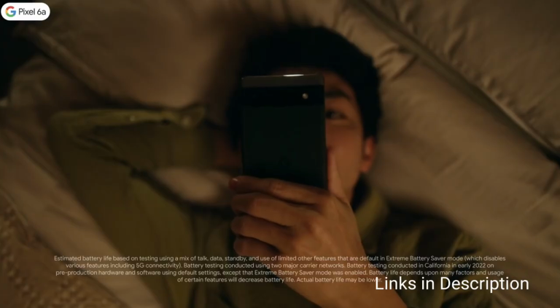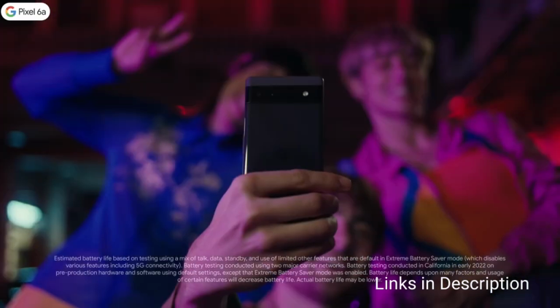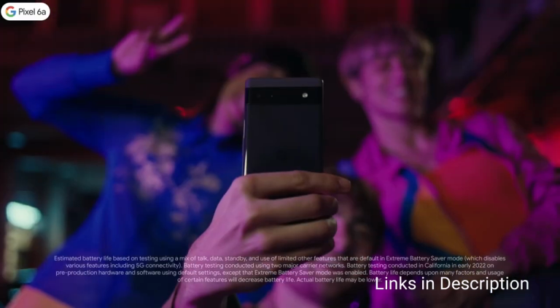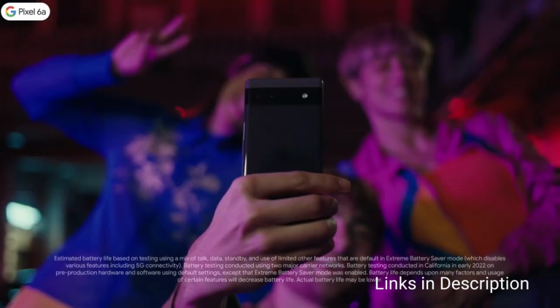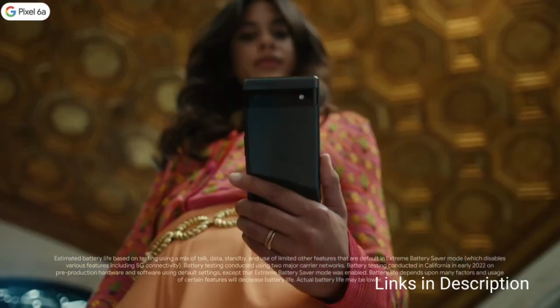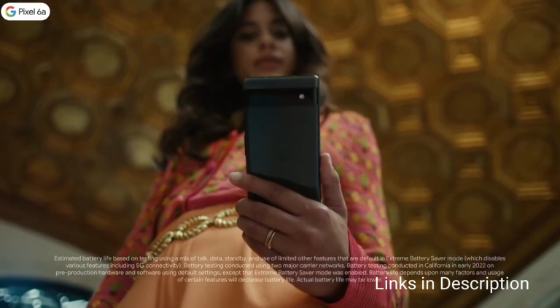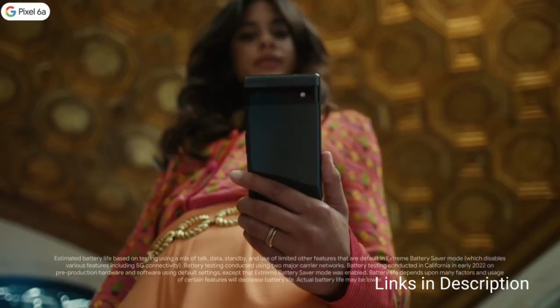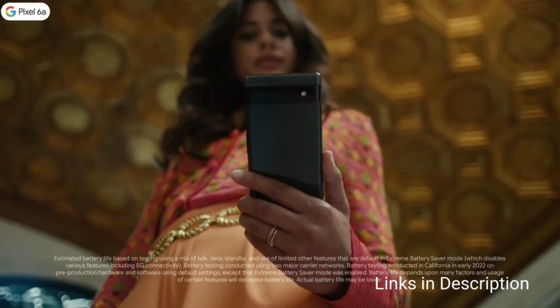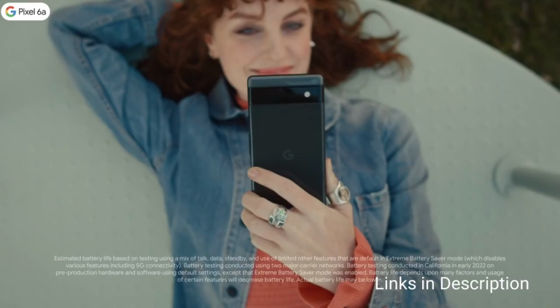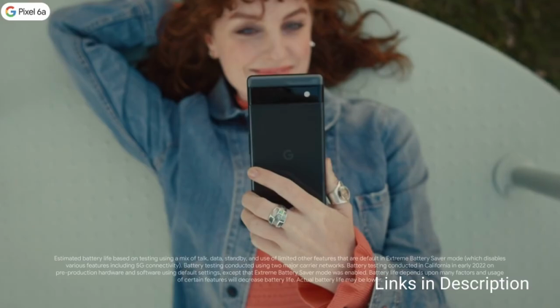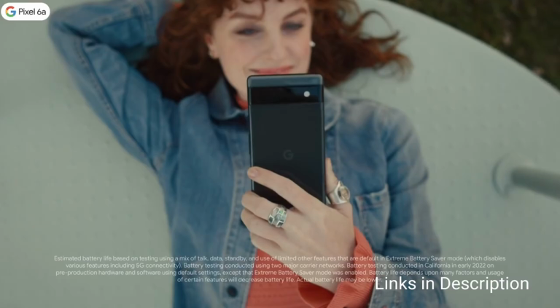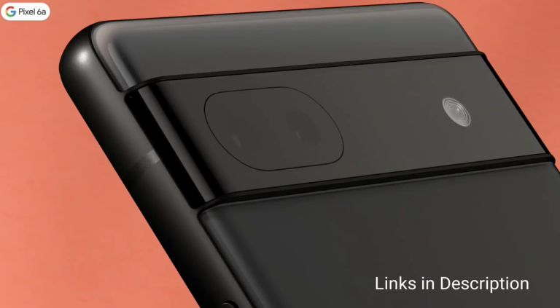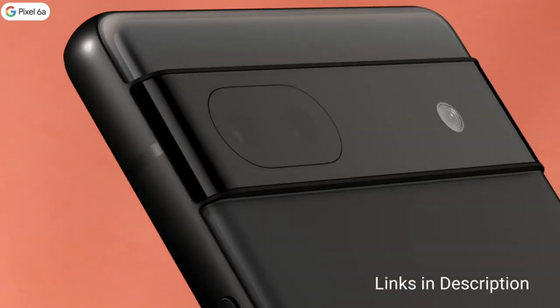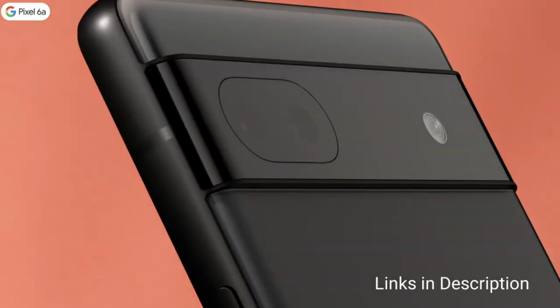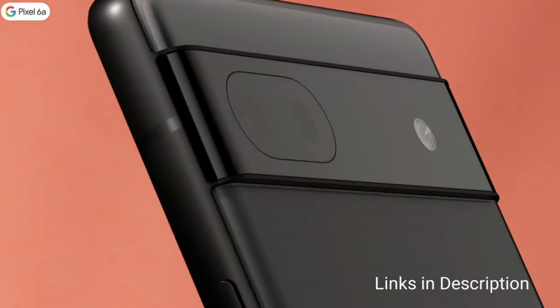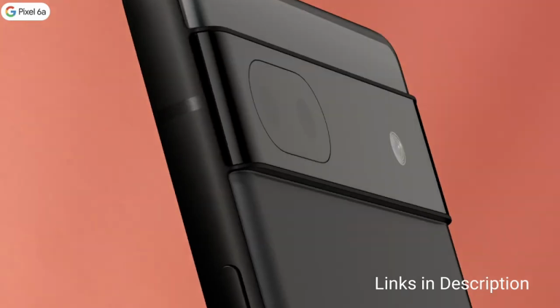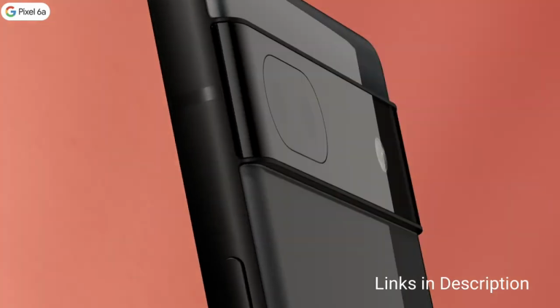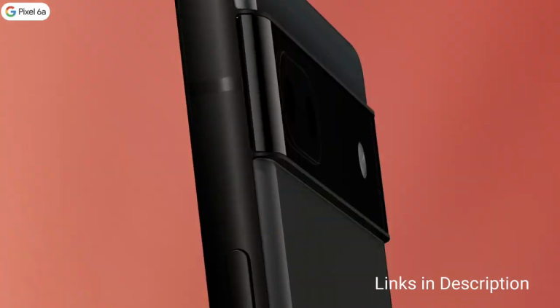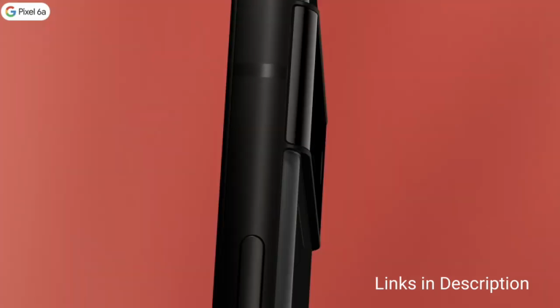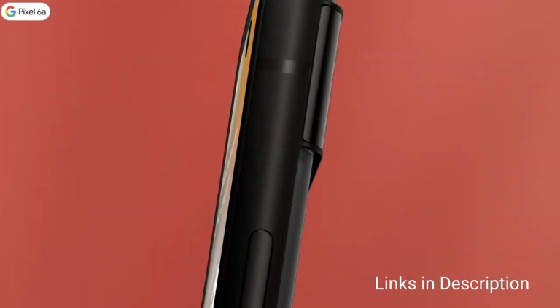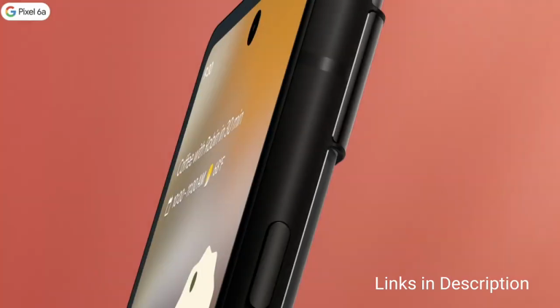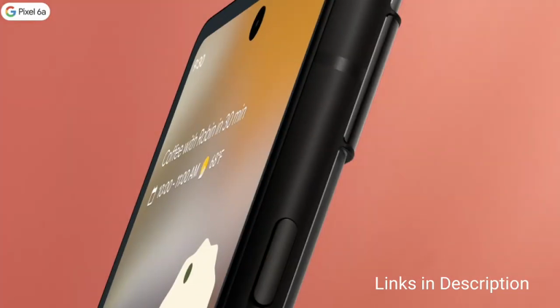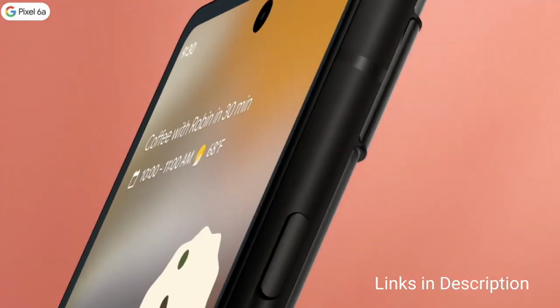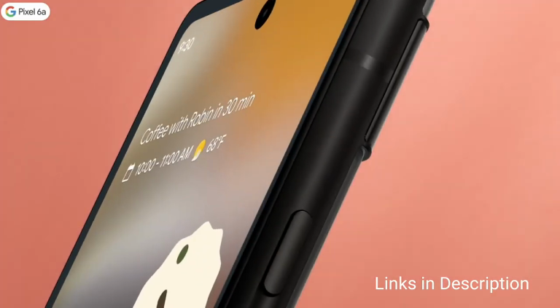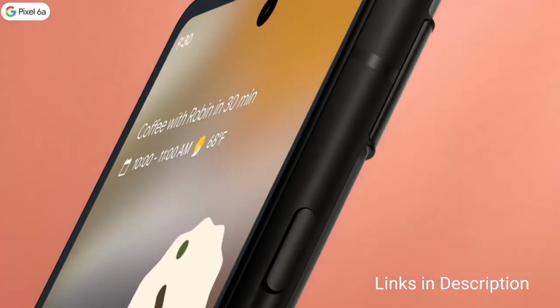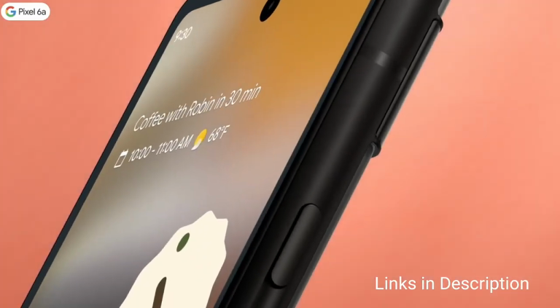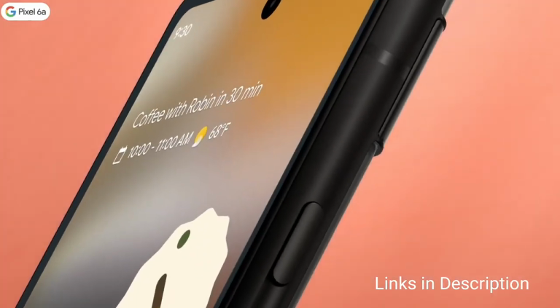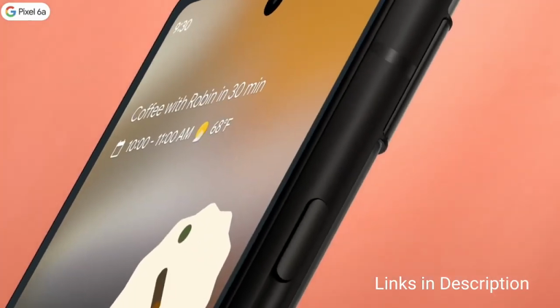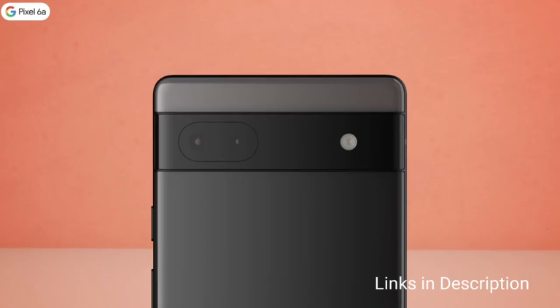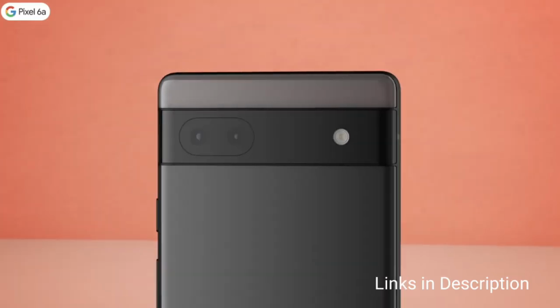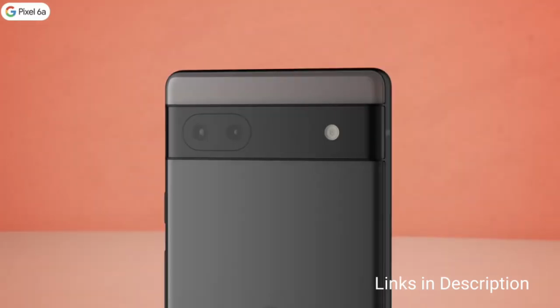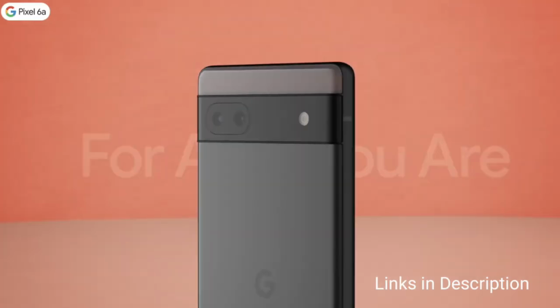Buy this amazing smartphone for its great performance, great battery life, great camera, and 5 years of security updates.